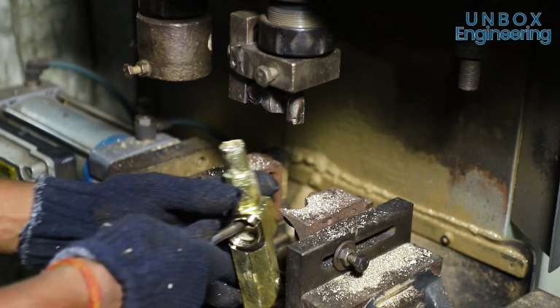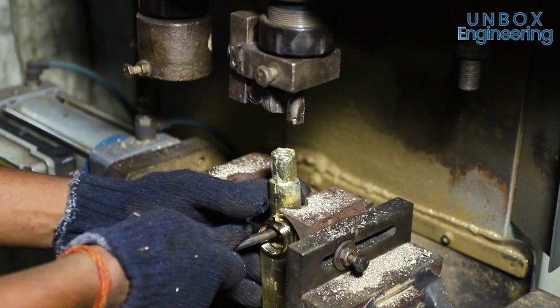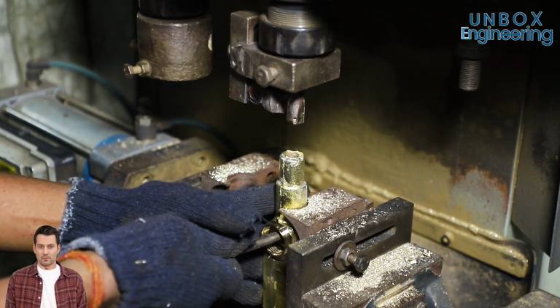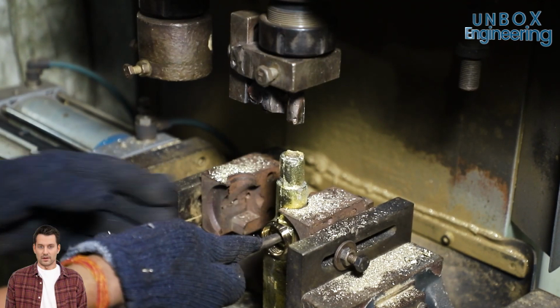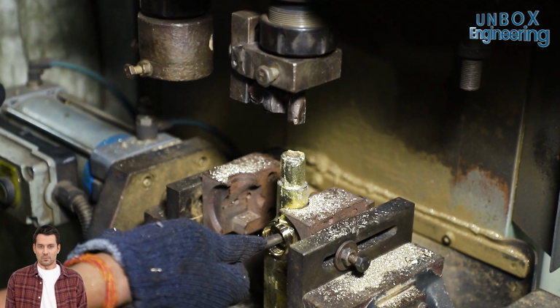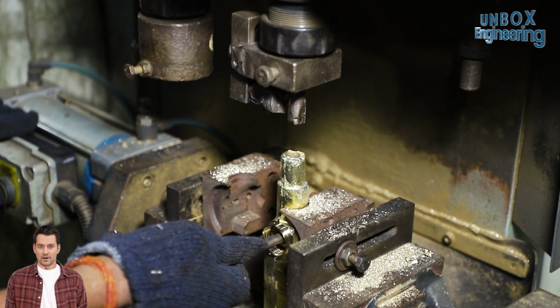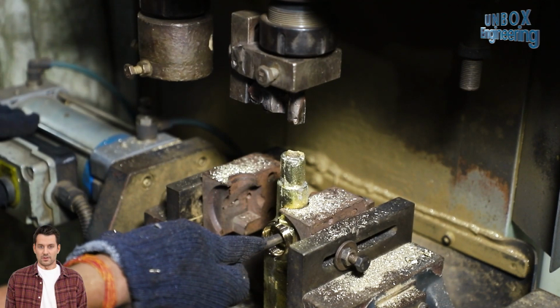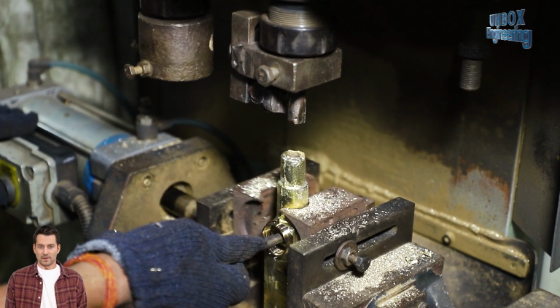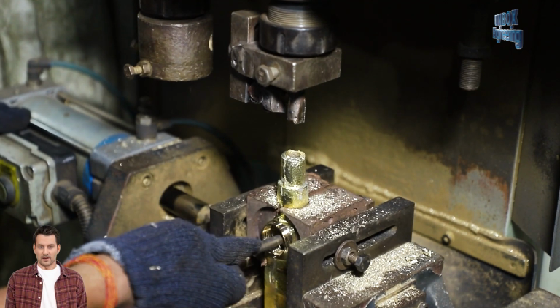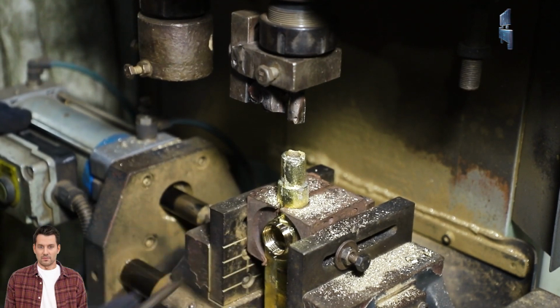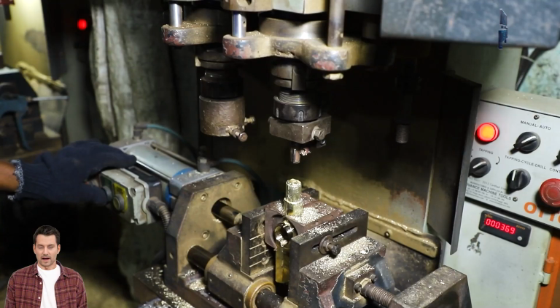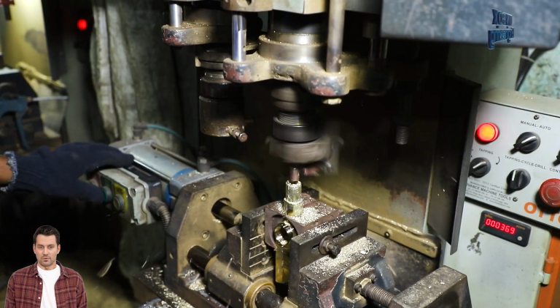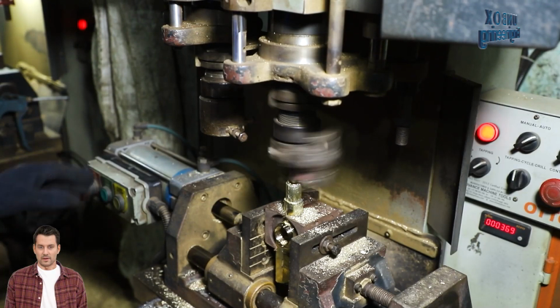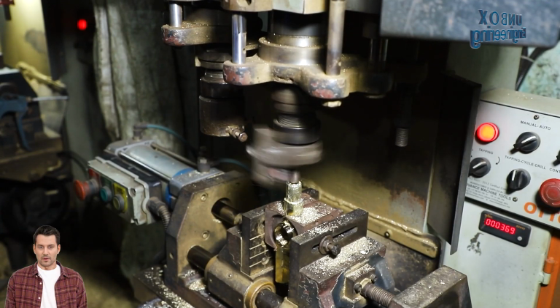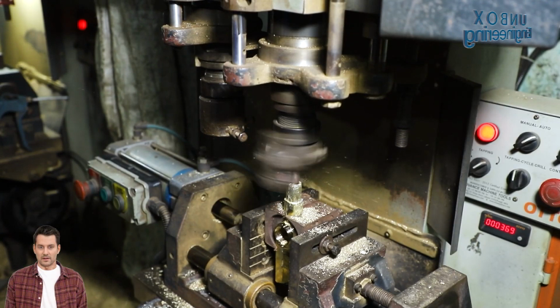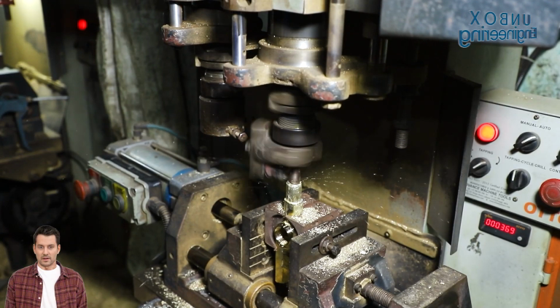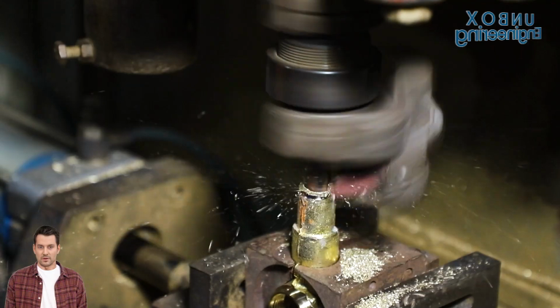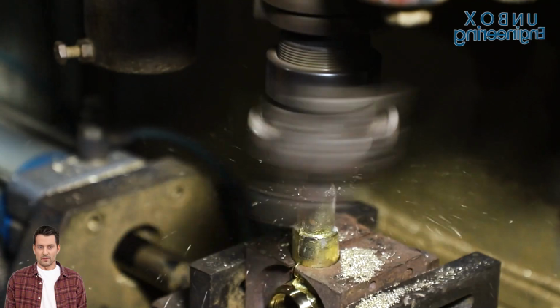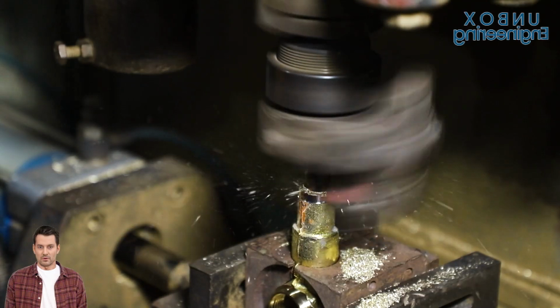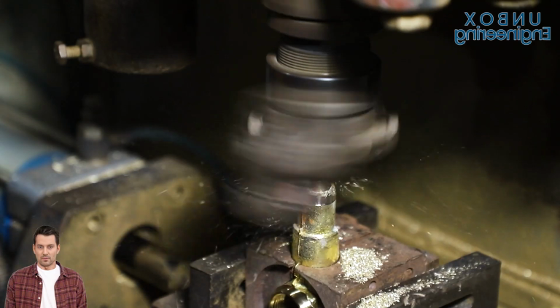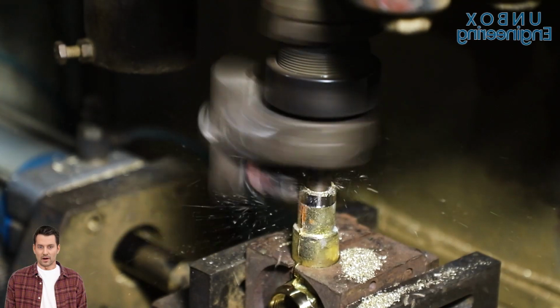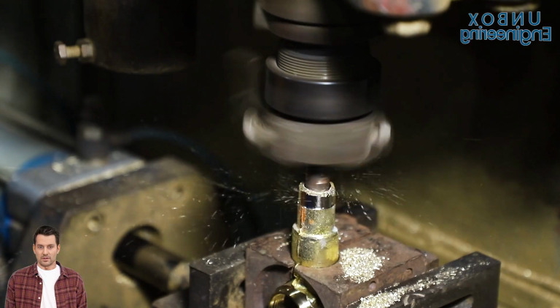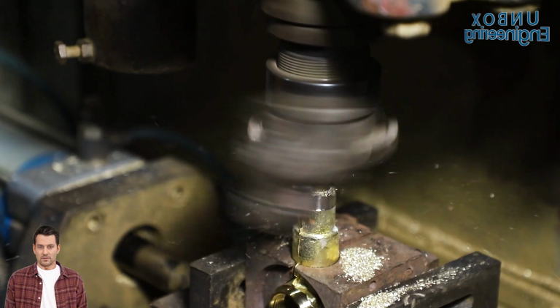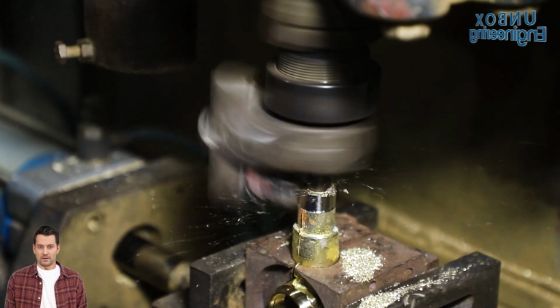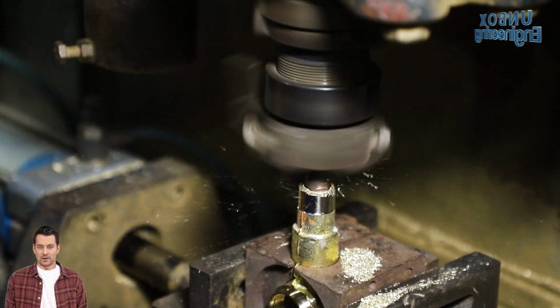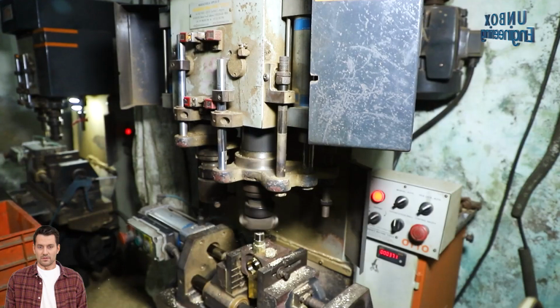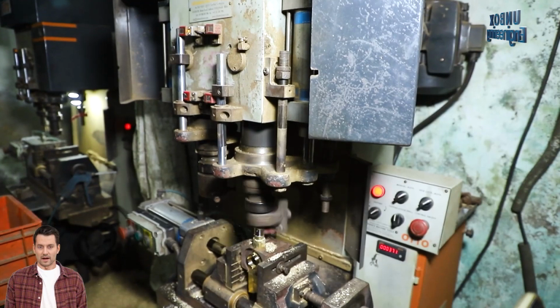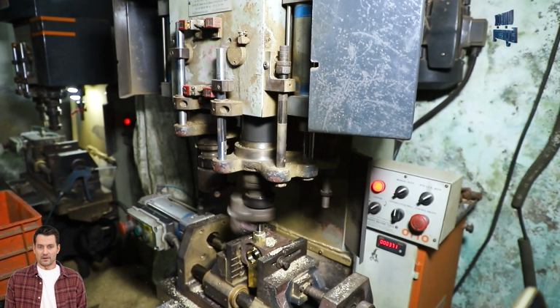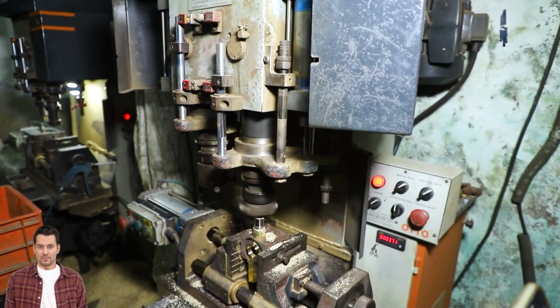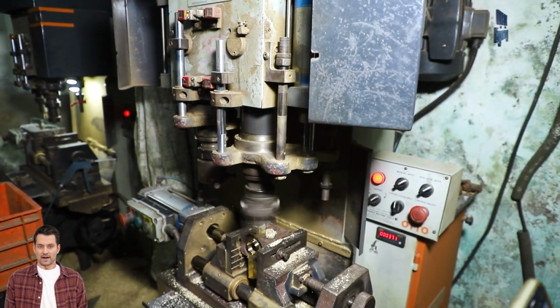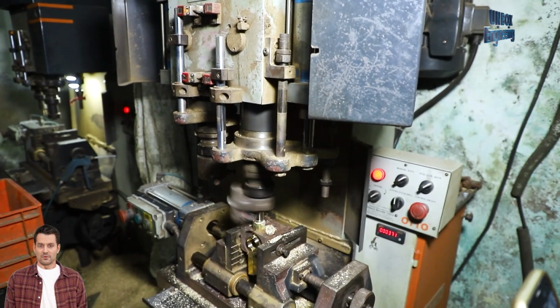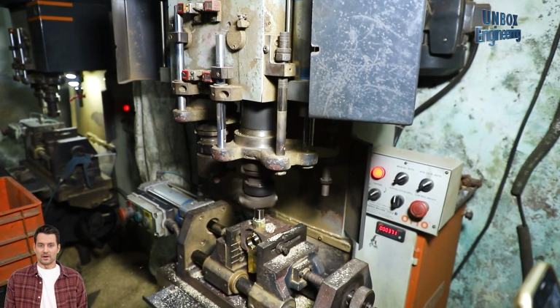Let us watch the manufacturing process of metal faucets inside the factory.